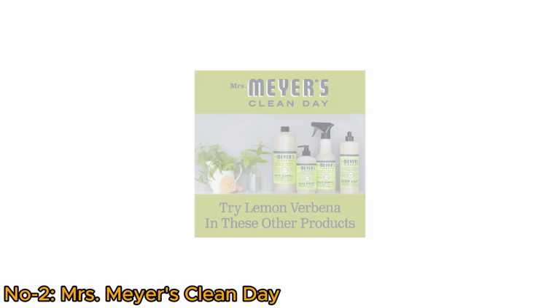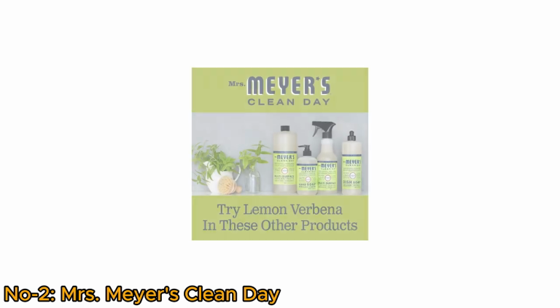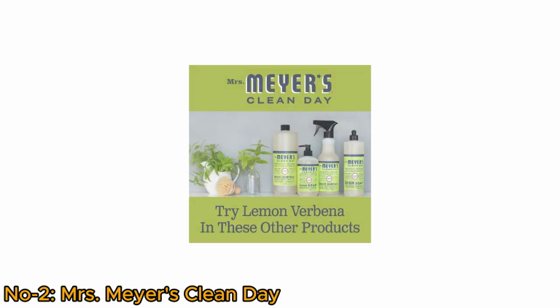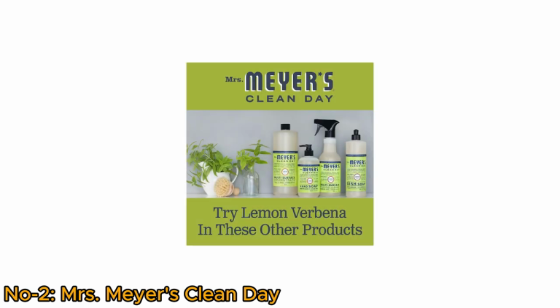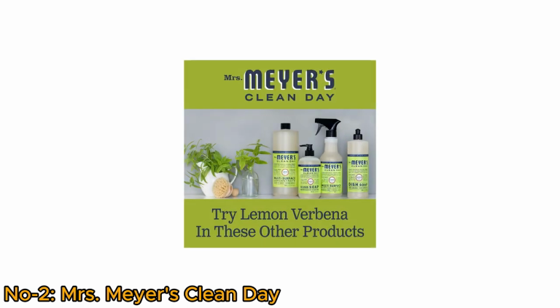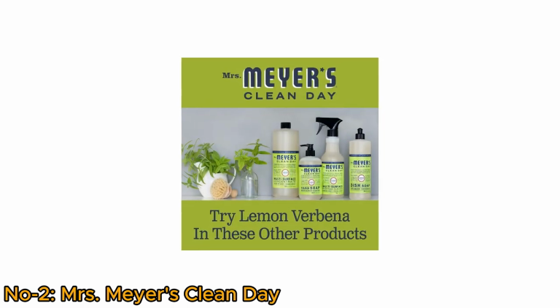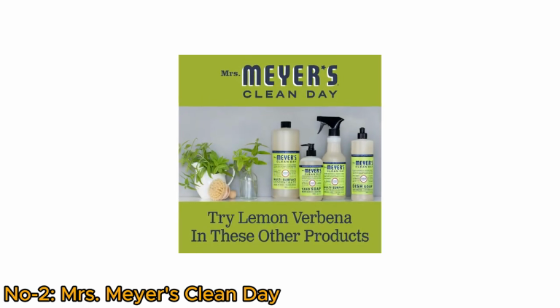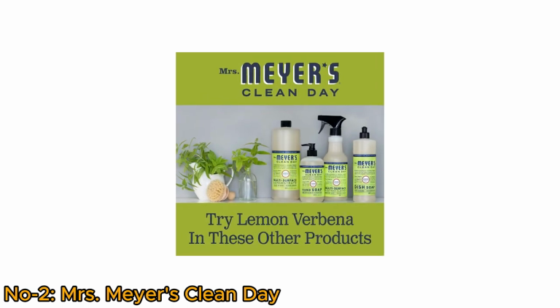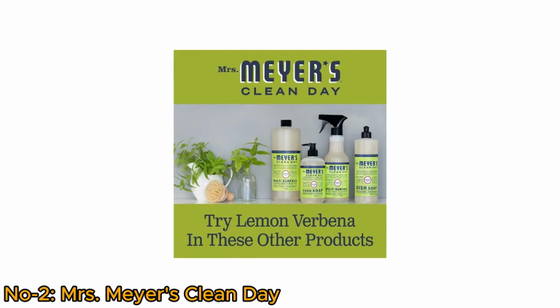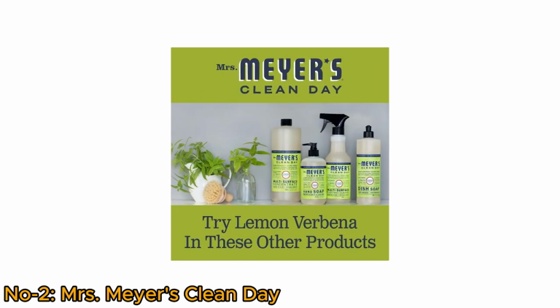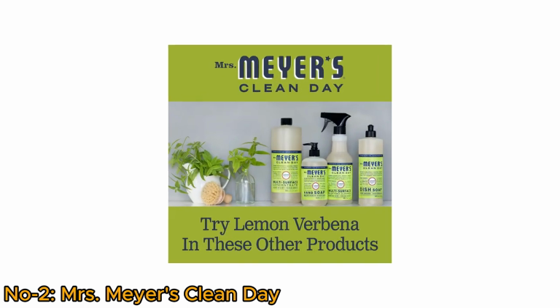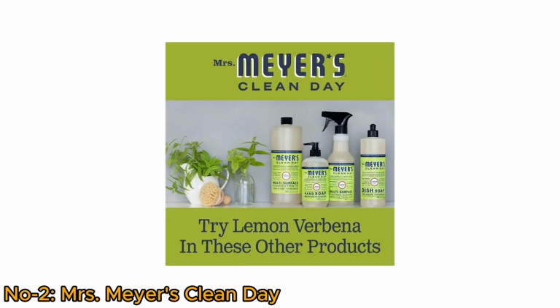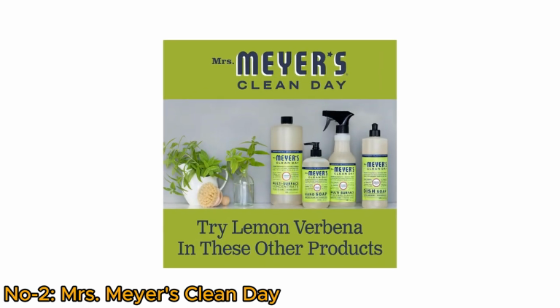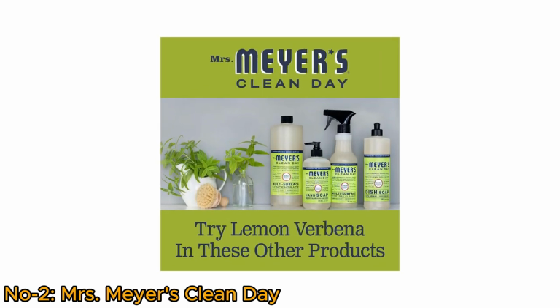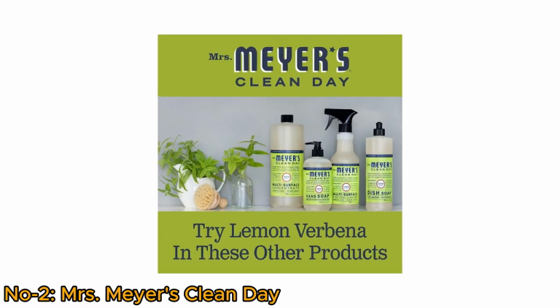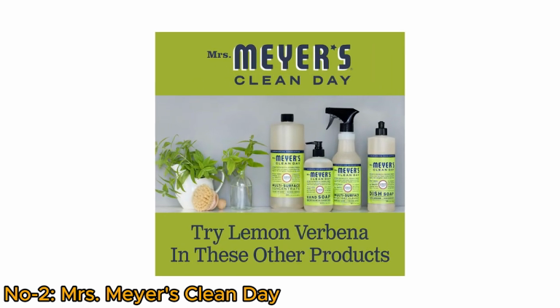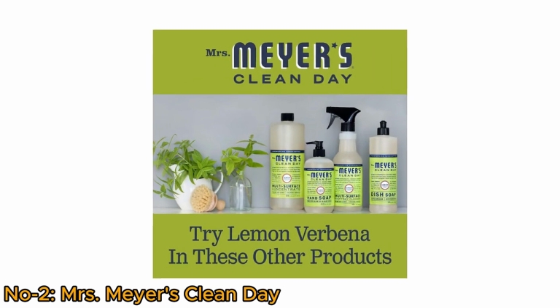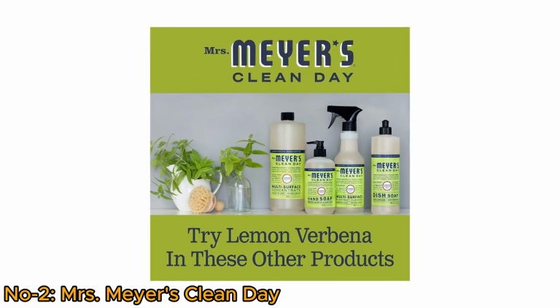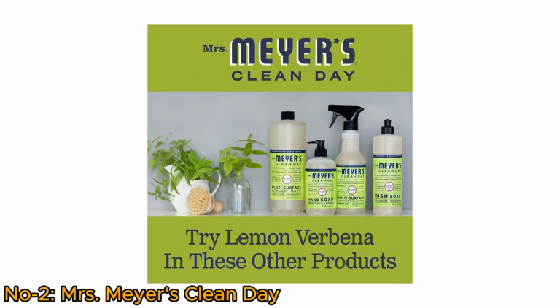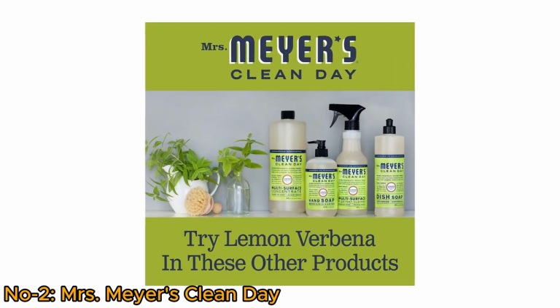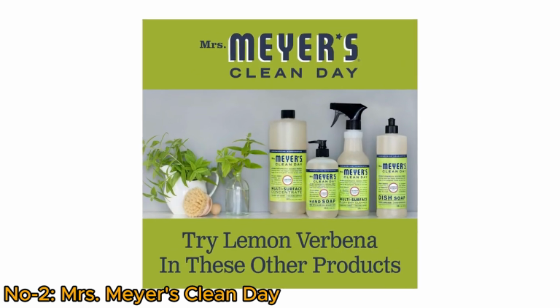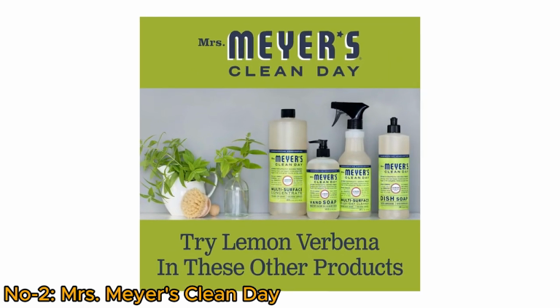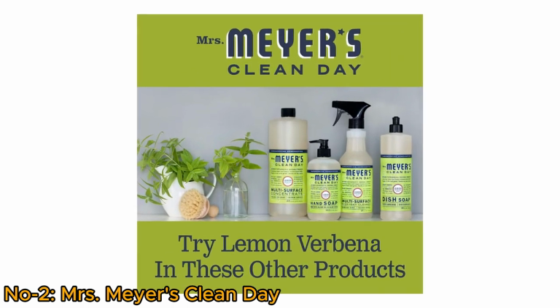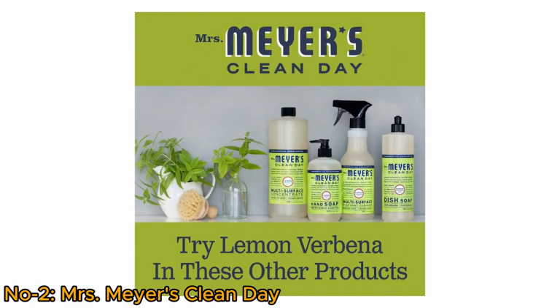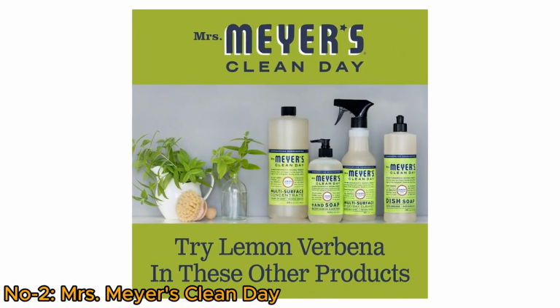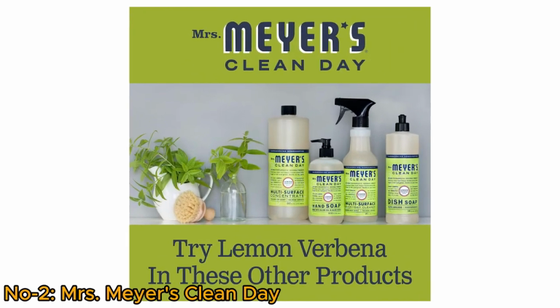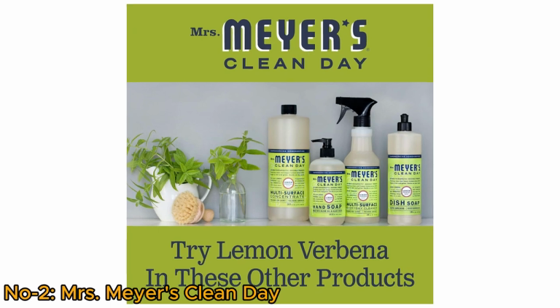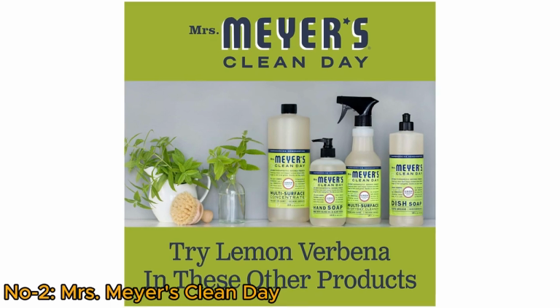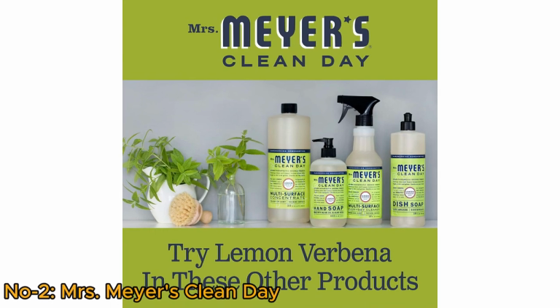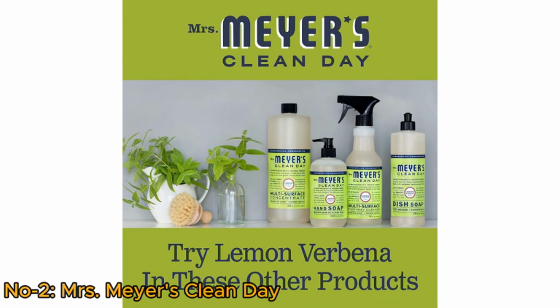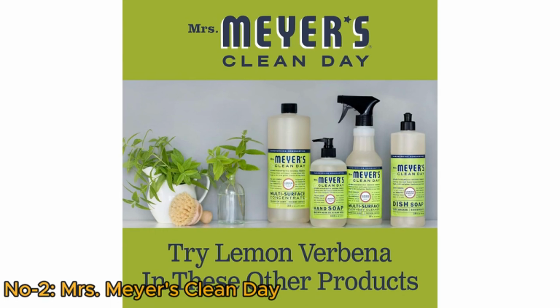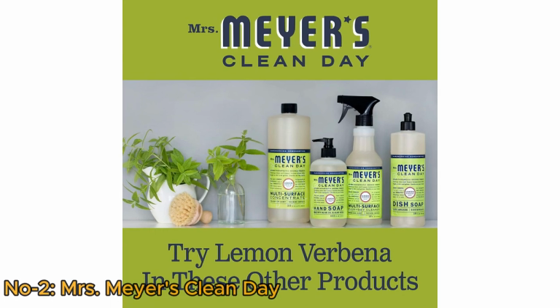With Mrs. Meyer's, you can trust in quality, sustainability, and compassion in every wash.